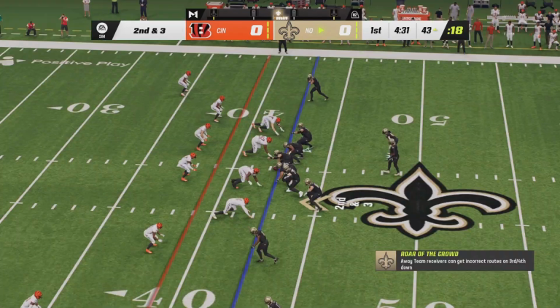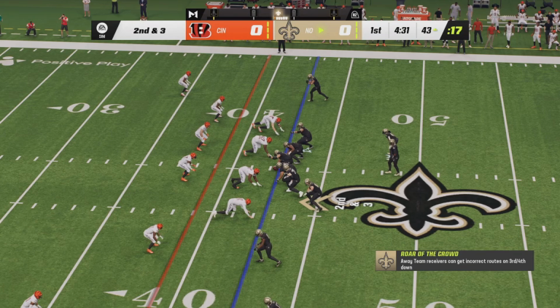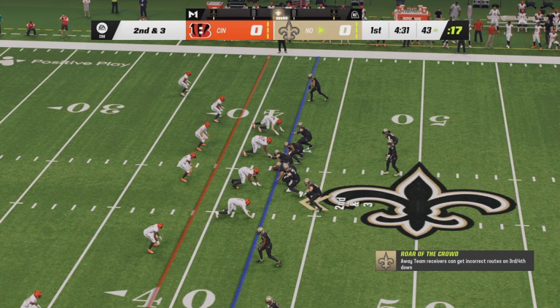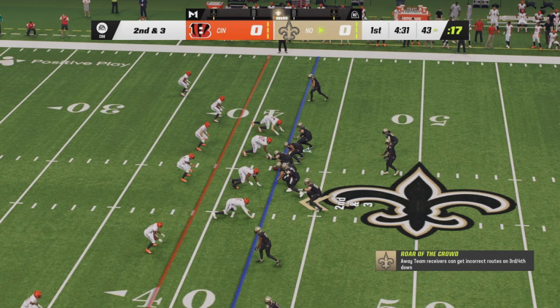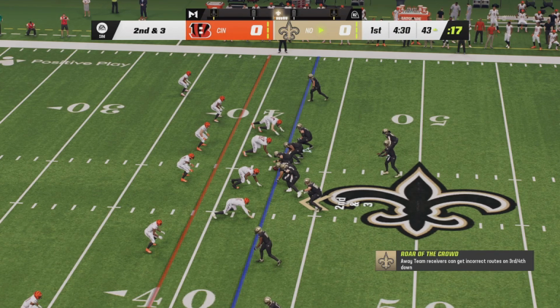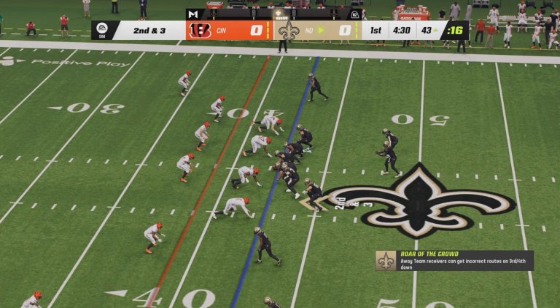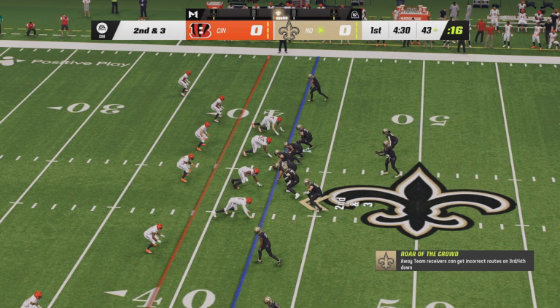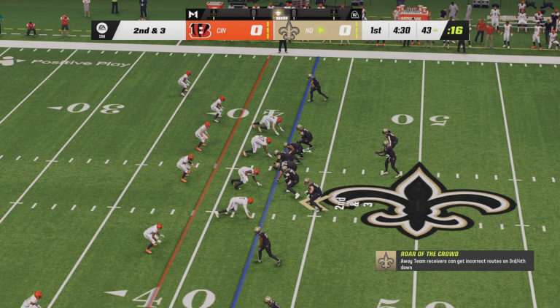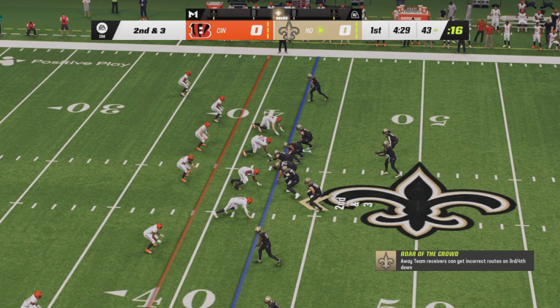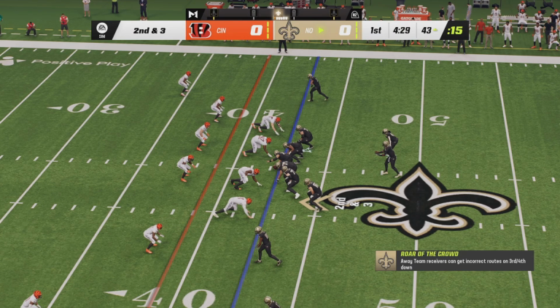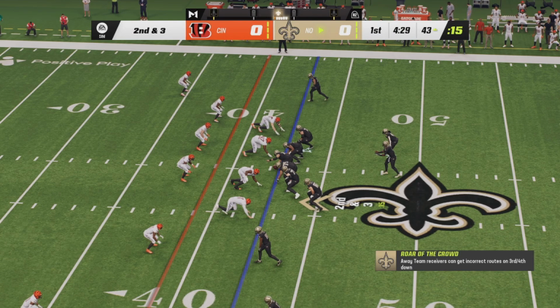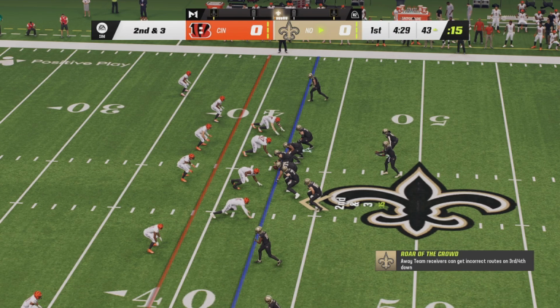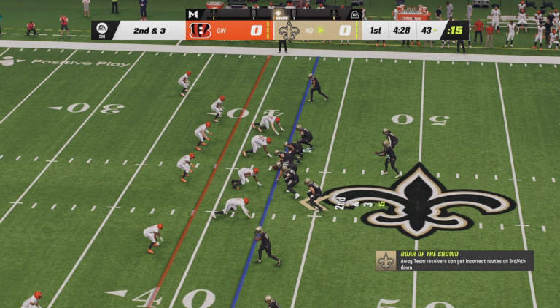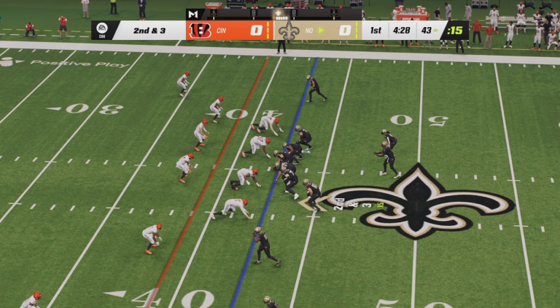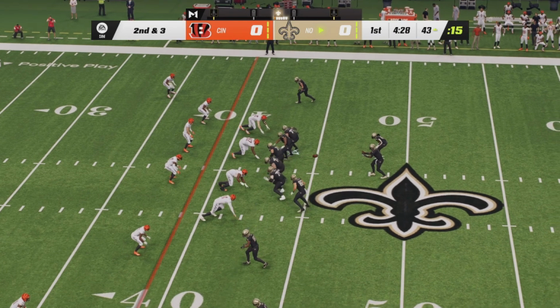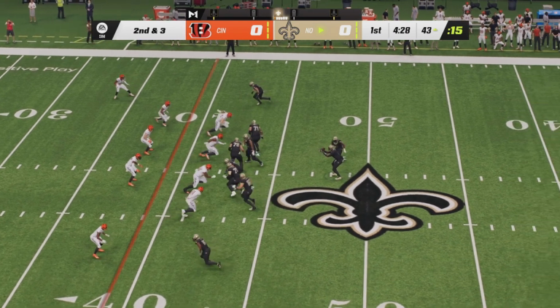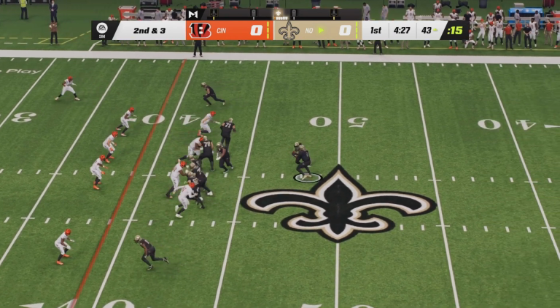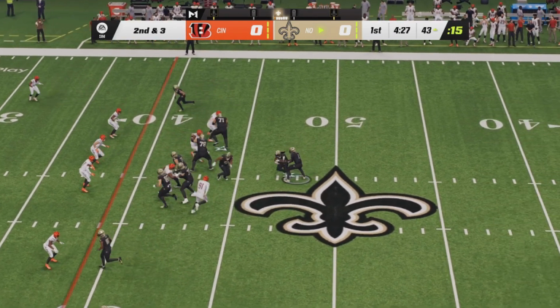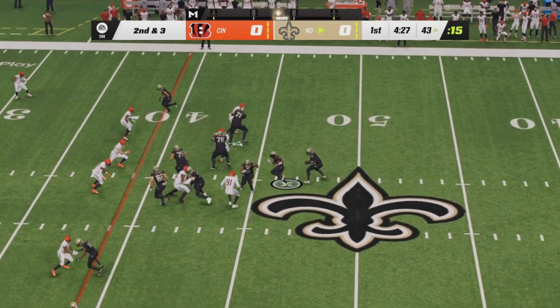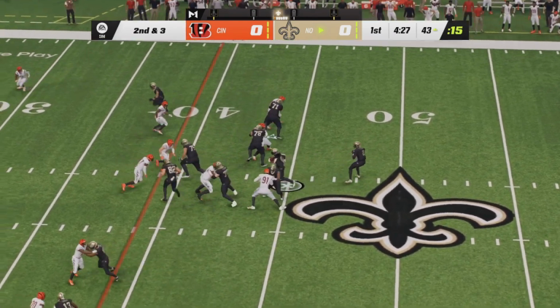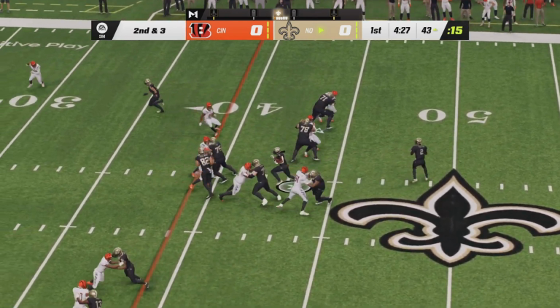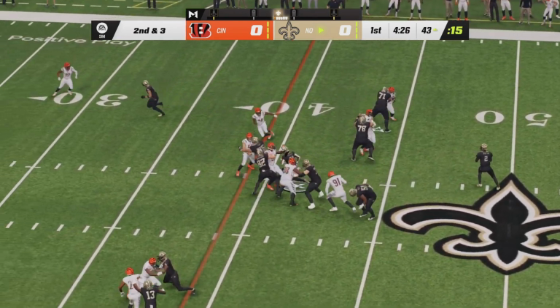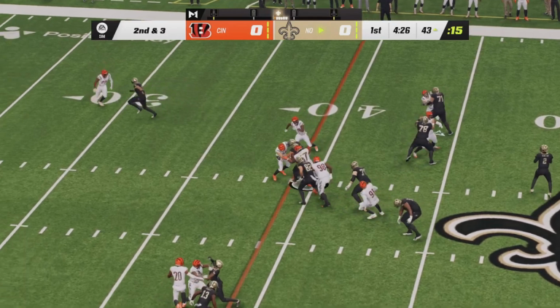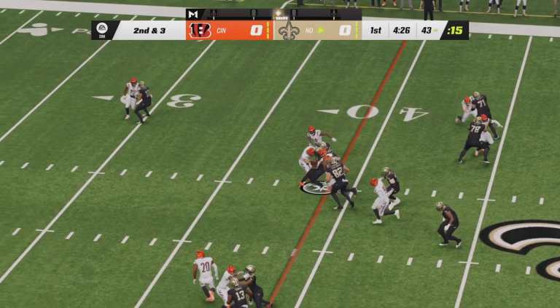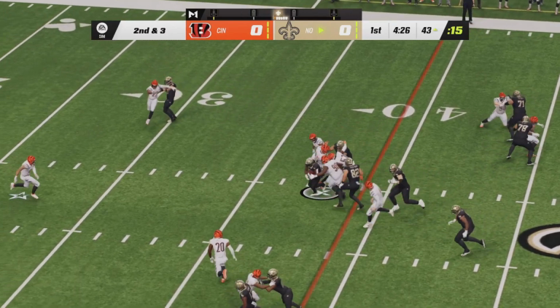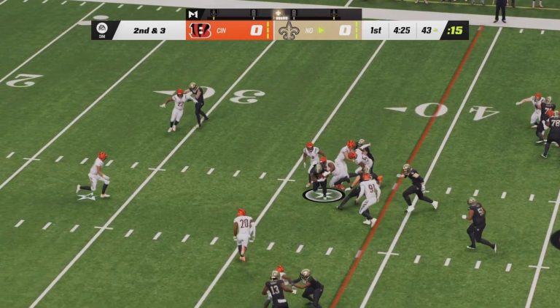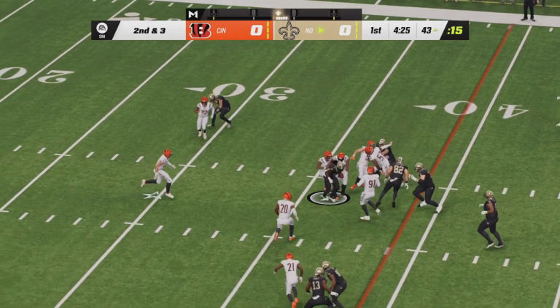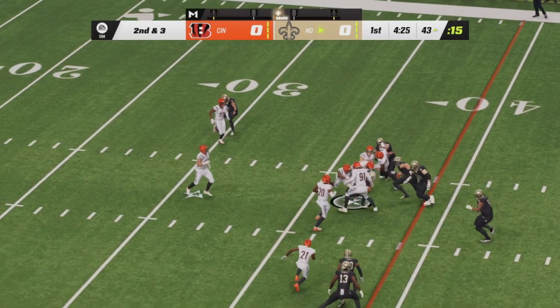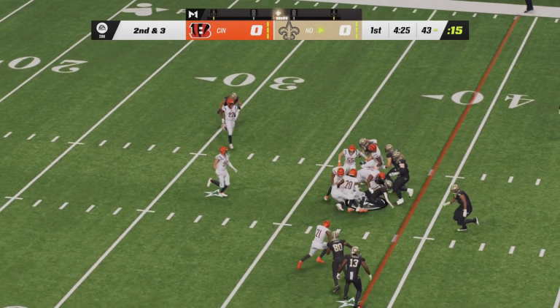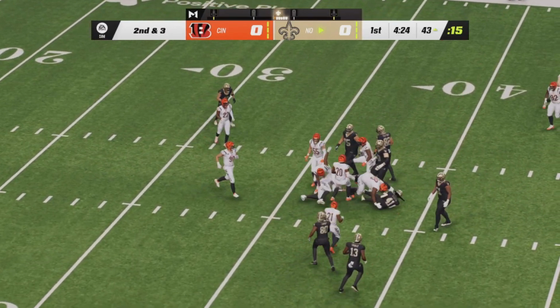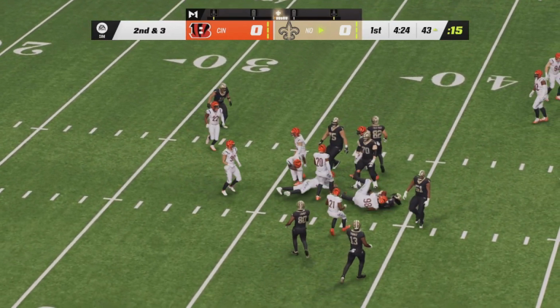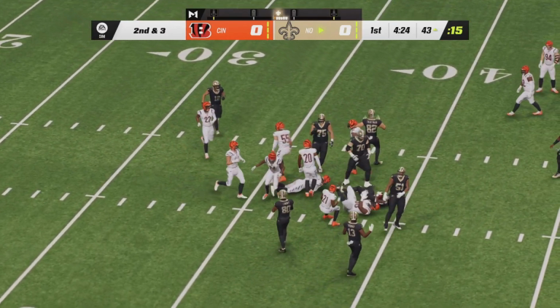Second down and three now. Jameis Winston from the gun with Kamara in the backfield to his right side. Kamara getting his third carry, he will go up the middle with a first down carry.